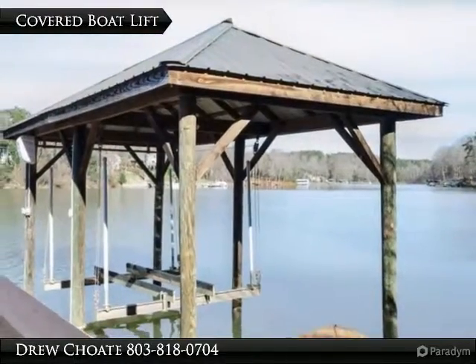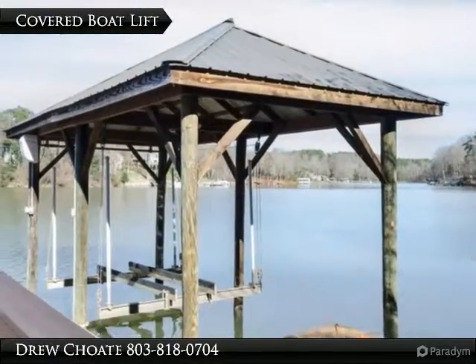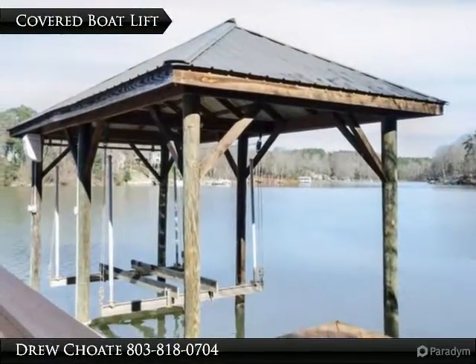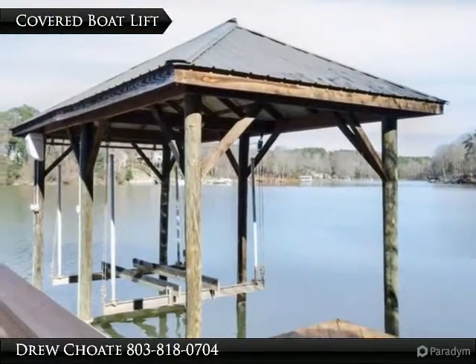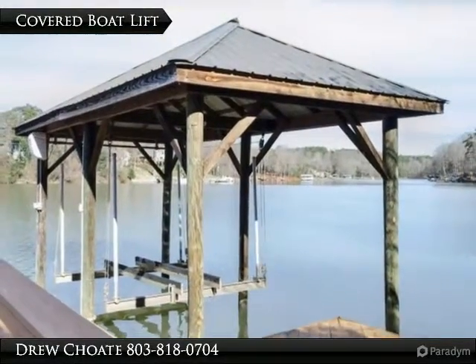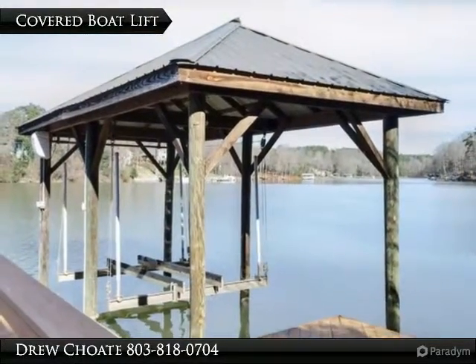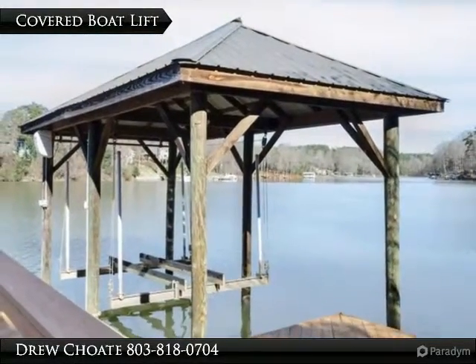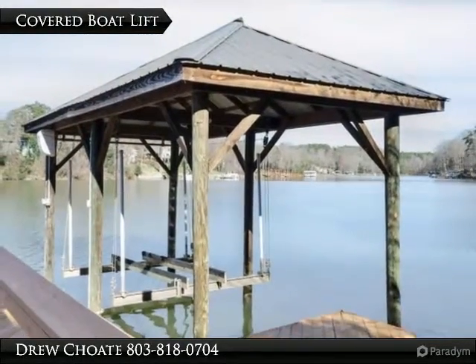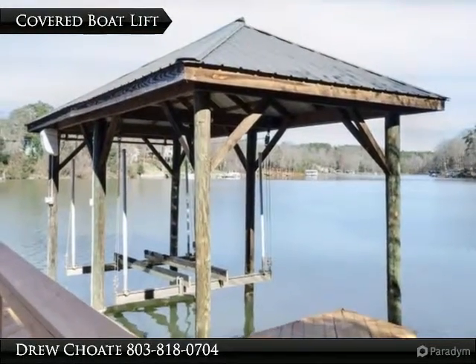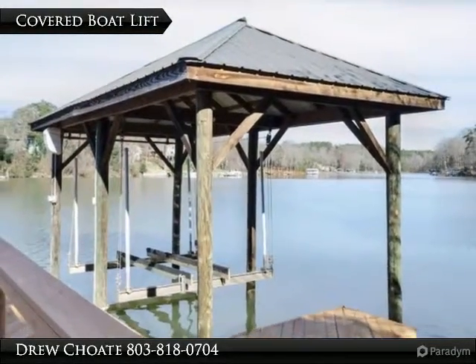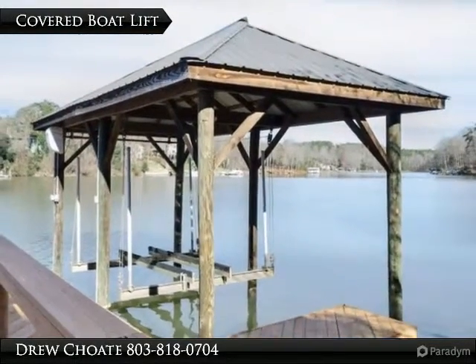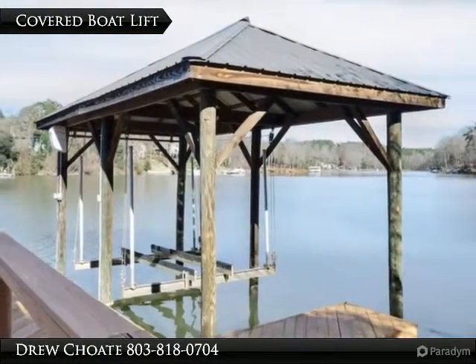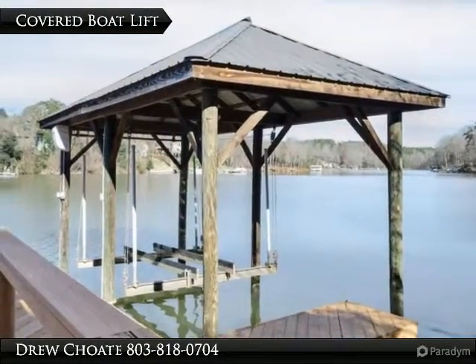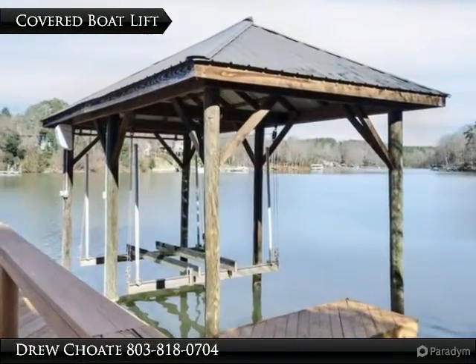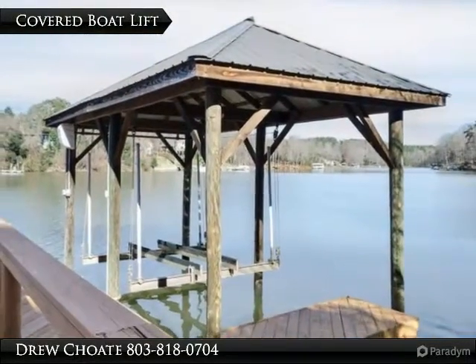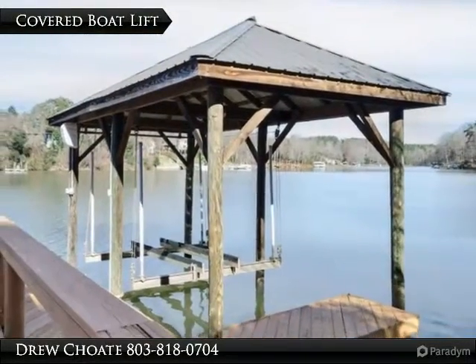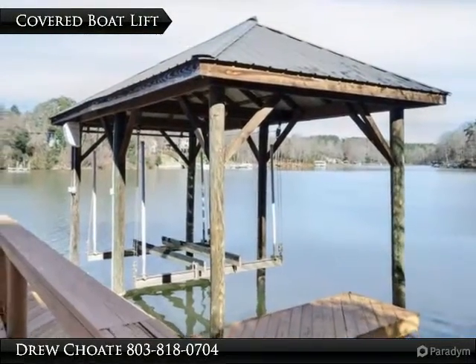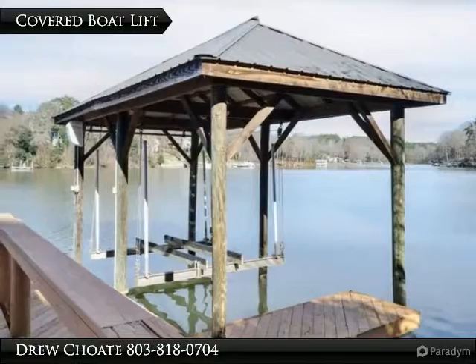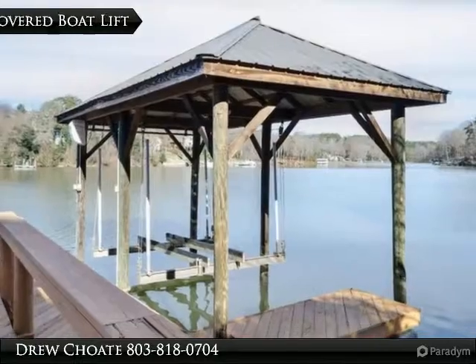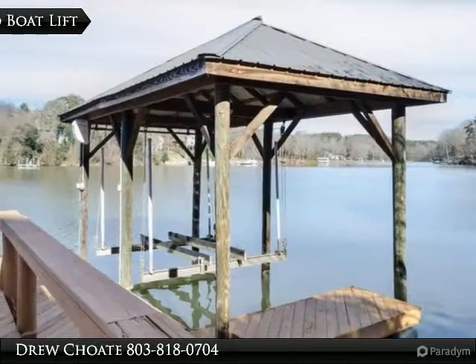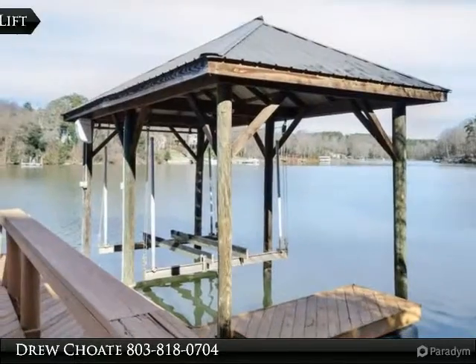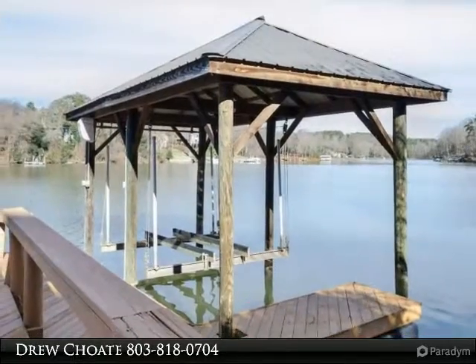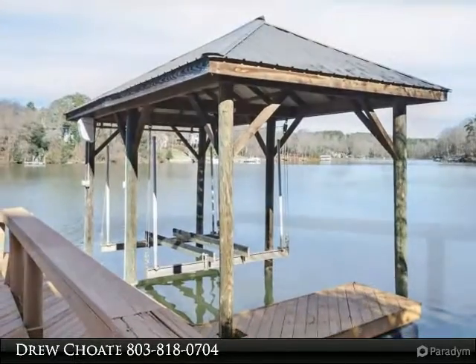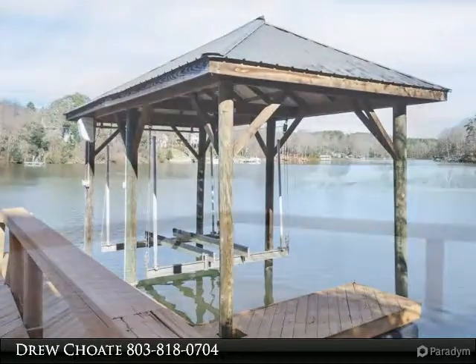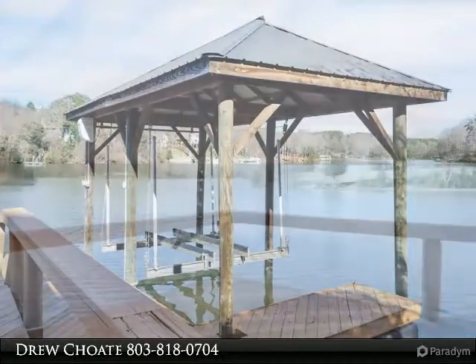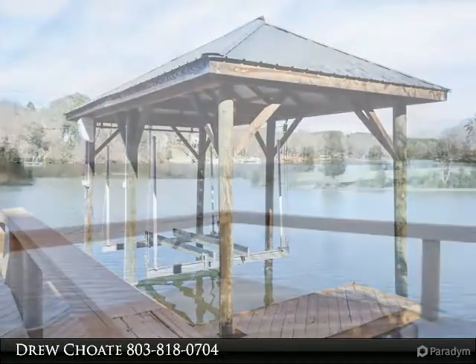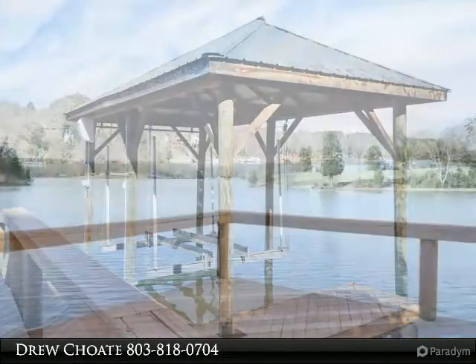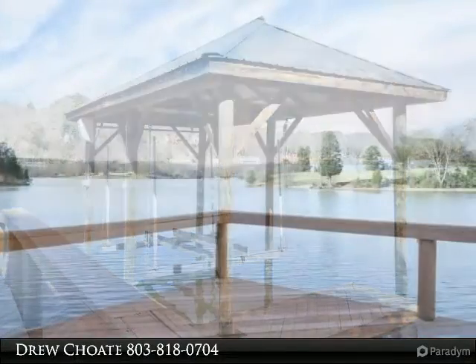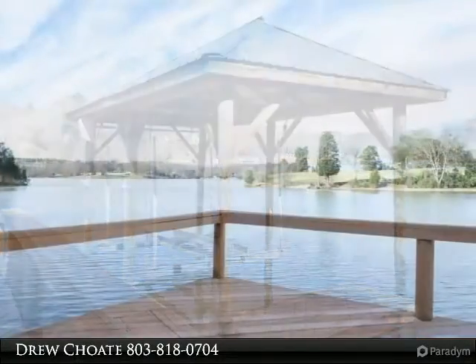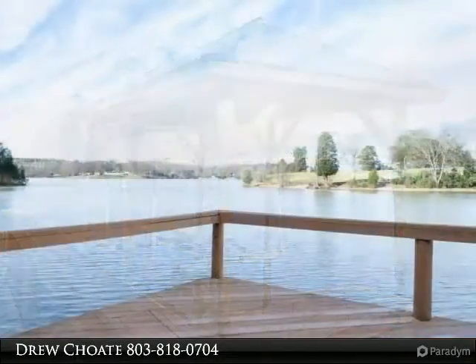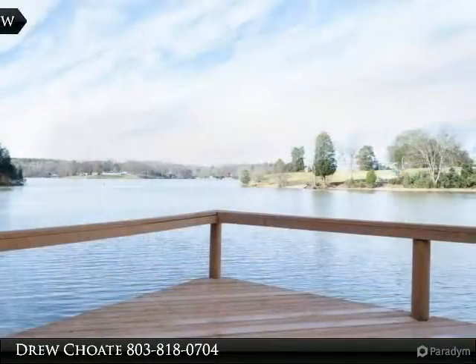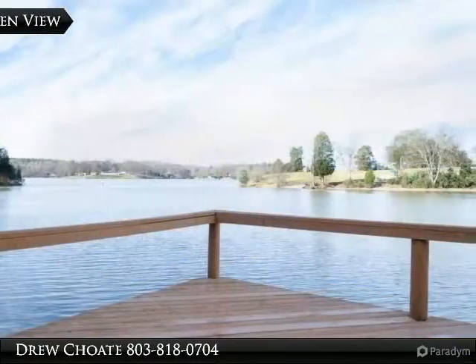The main level master suite has a sitting area and remote control blinds so you can enjoy lake views right when you wake up. There is a second master suite on the lower level.